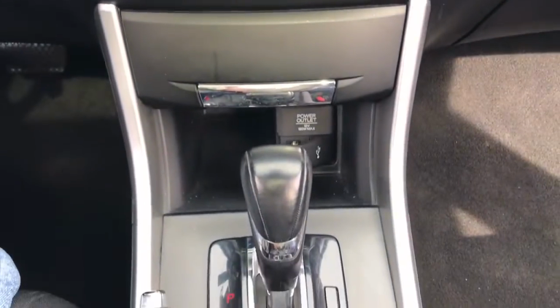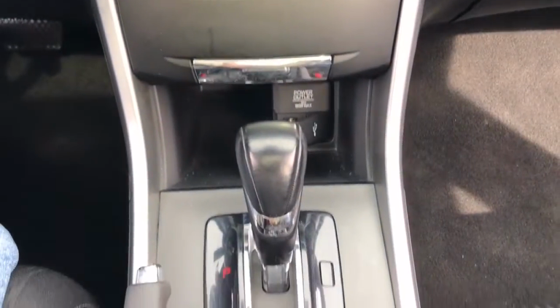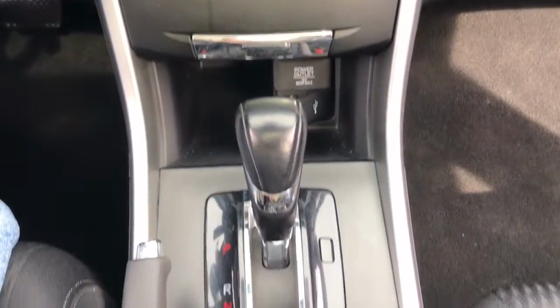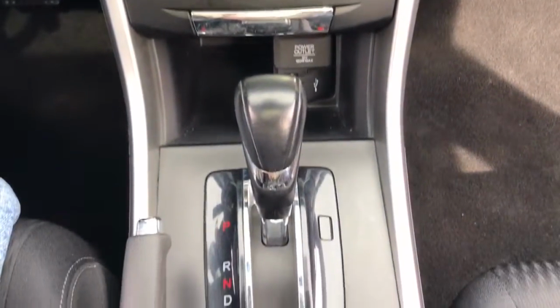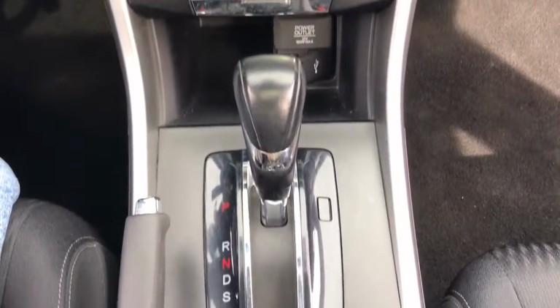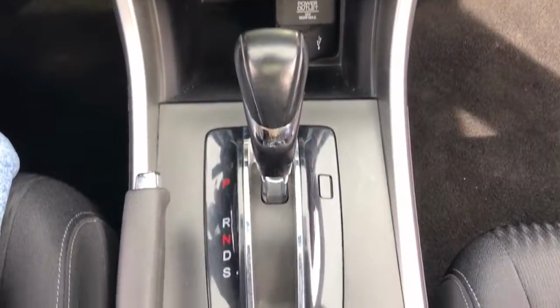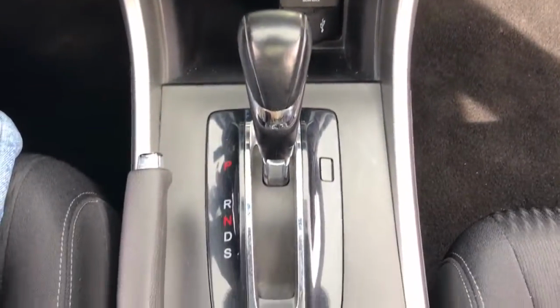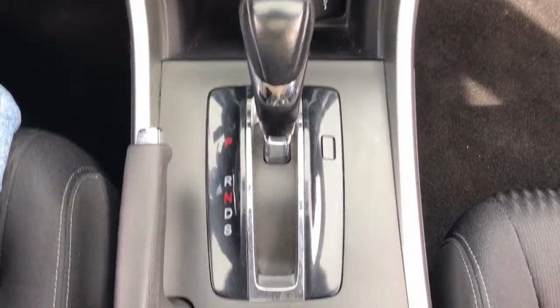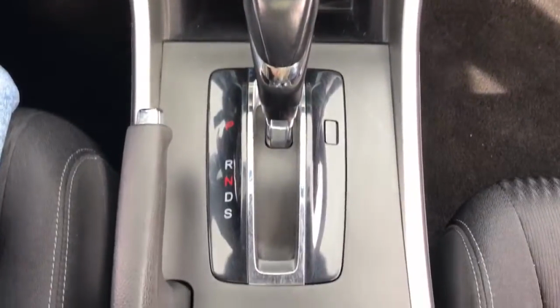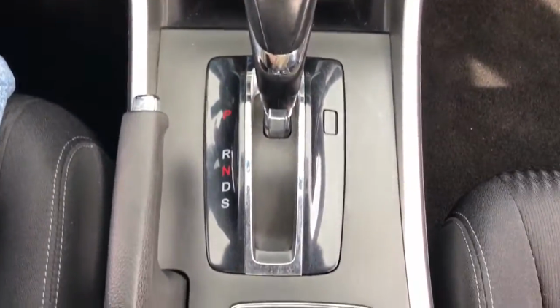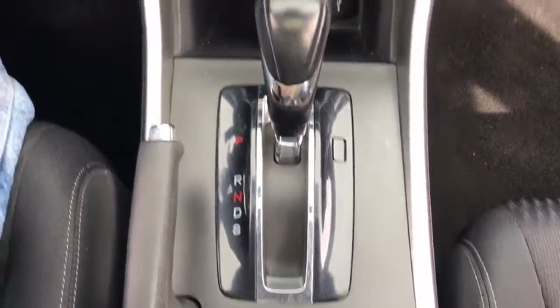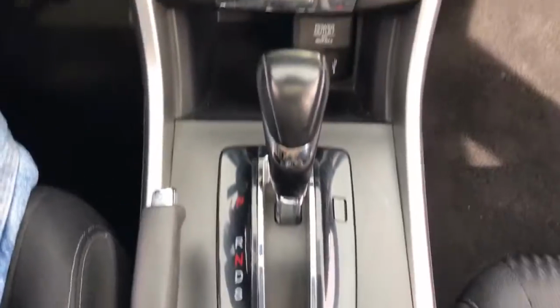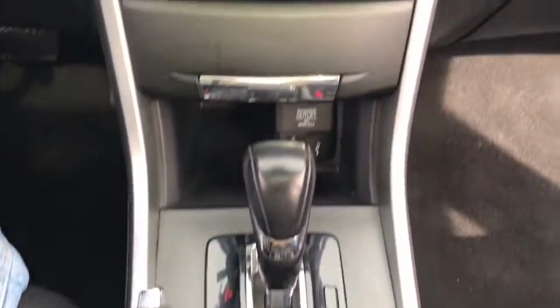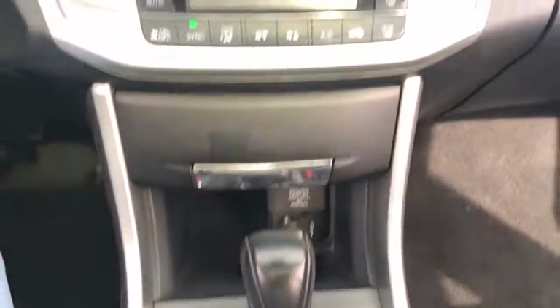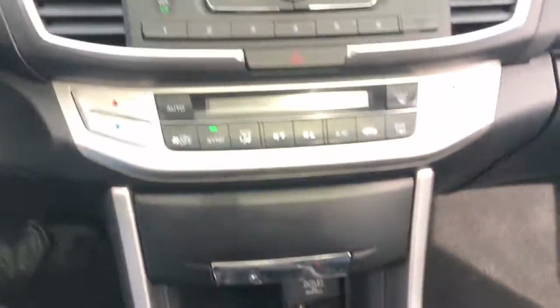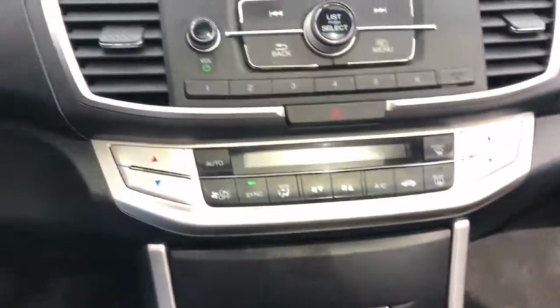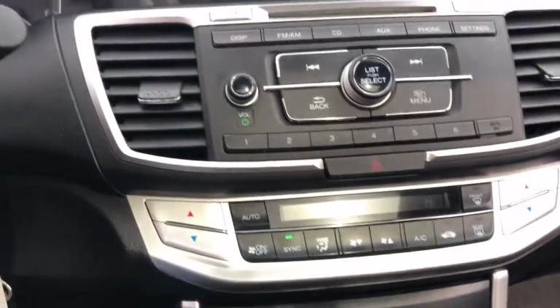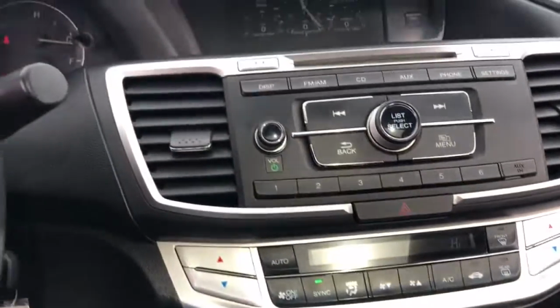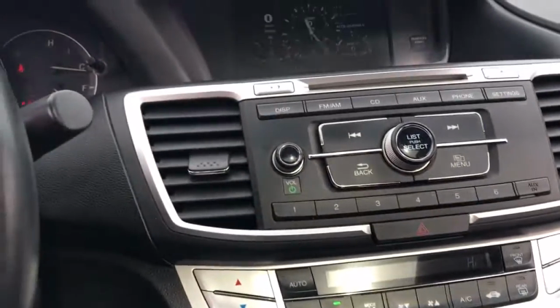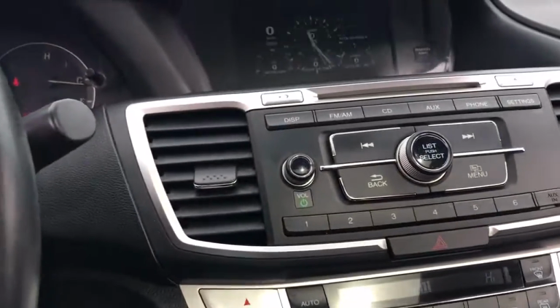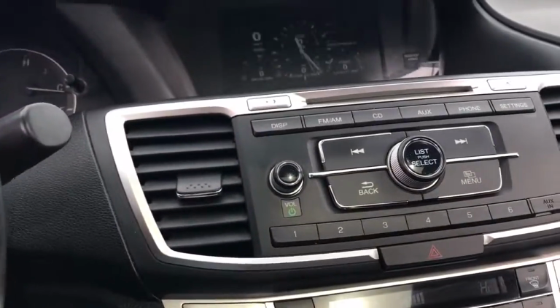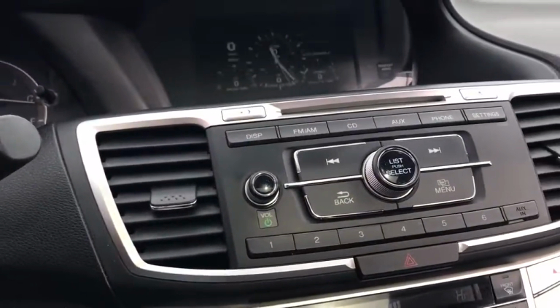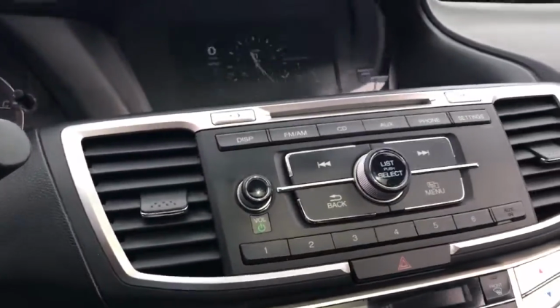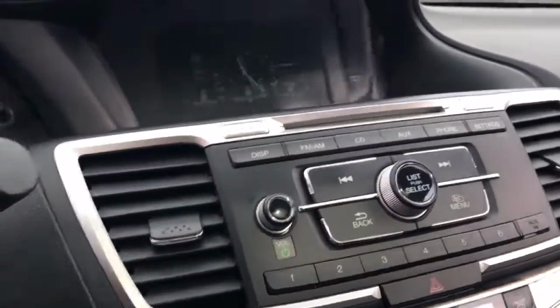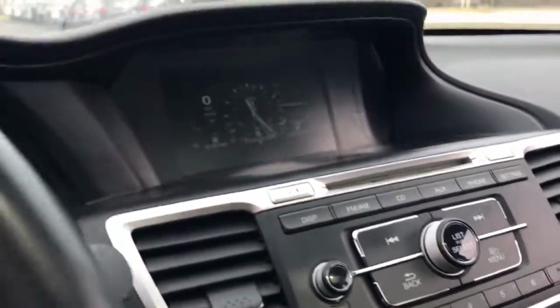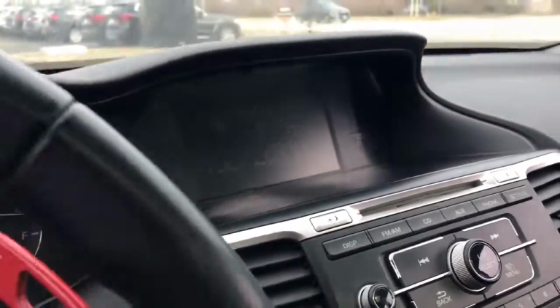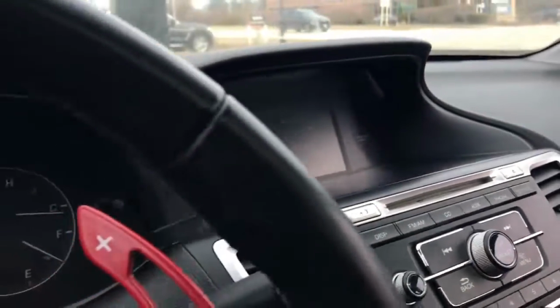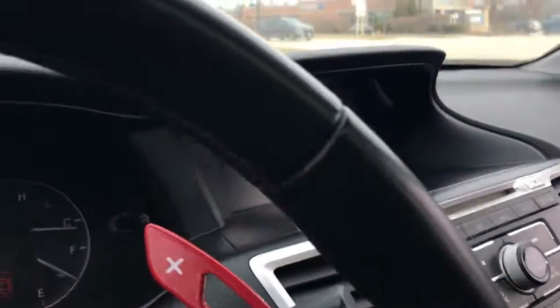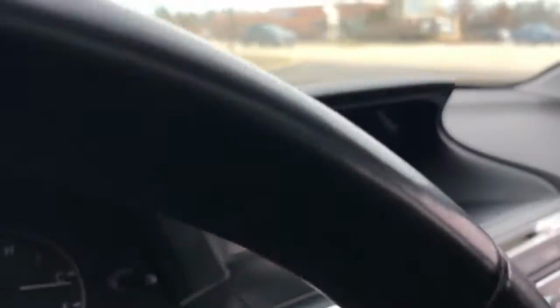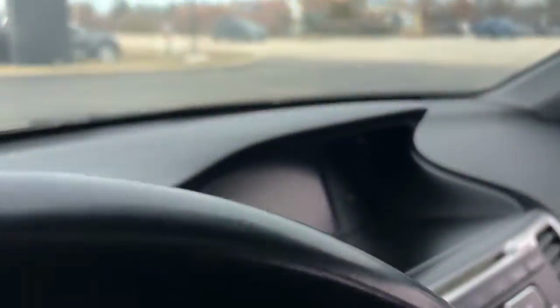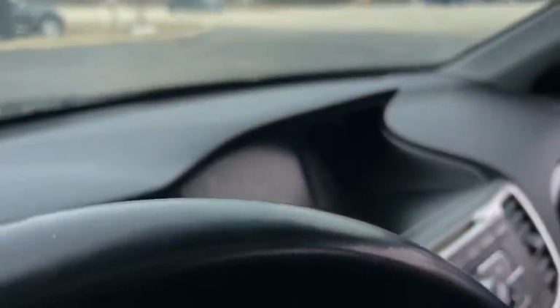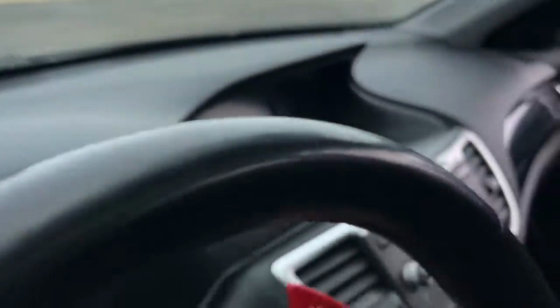In life, there are many roads to take. Choose excellence. Drive the Honda Accord.